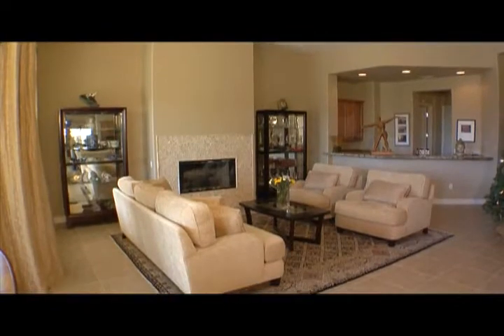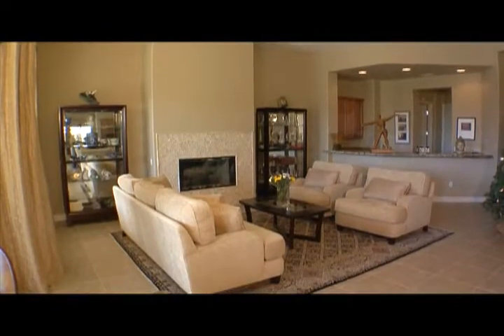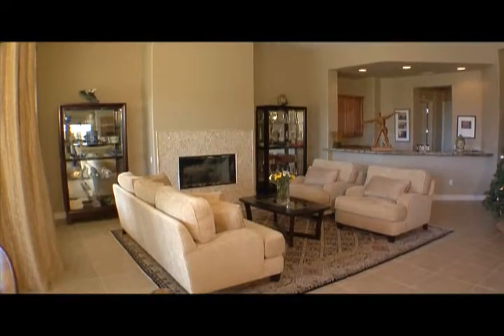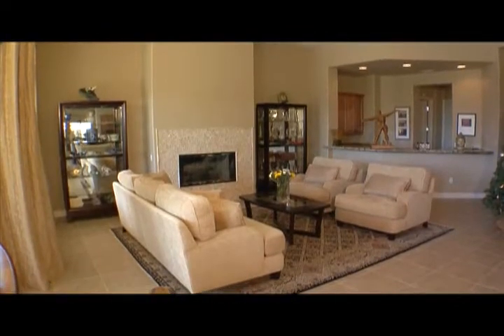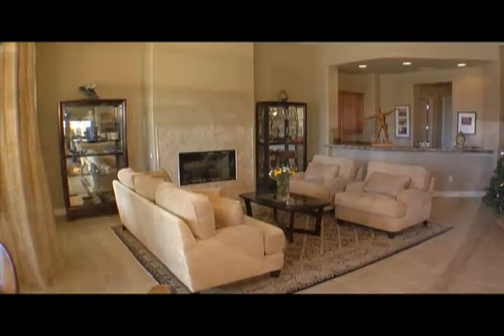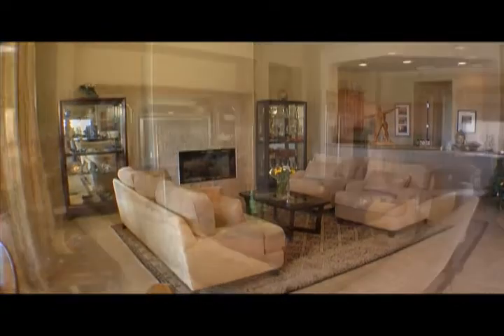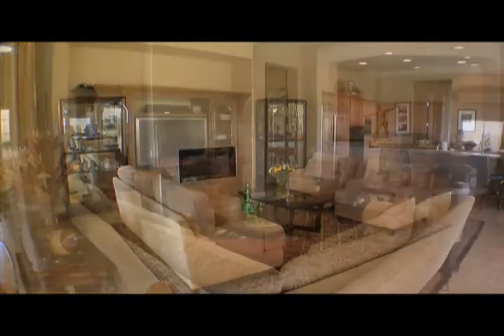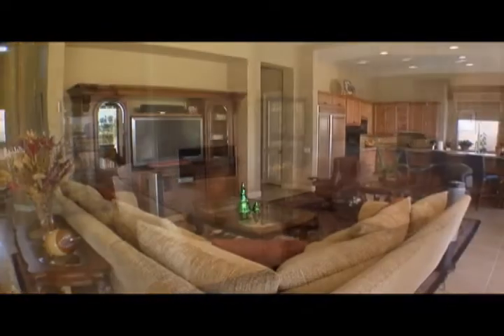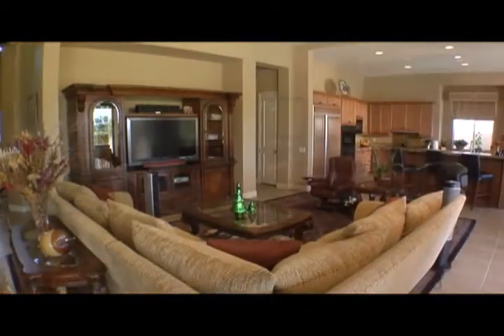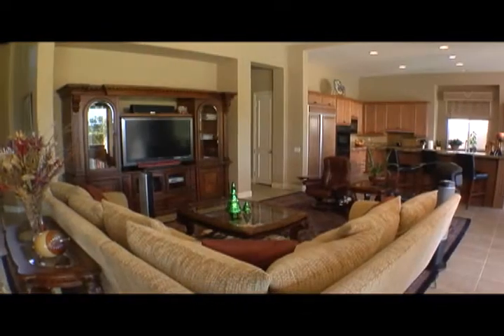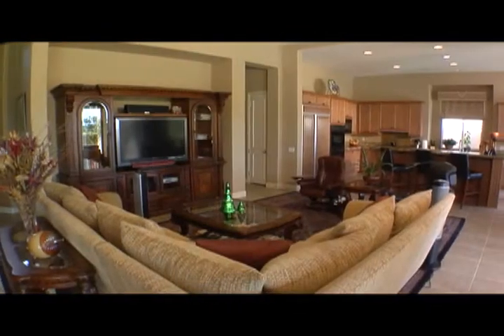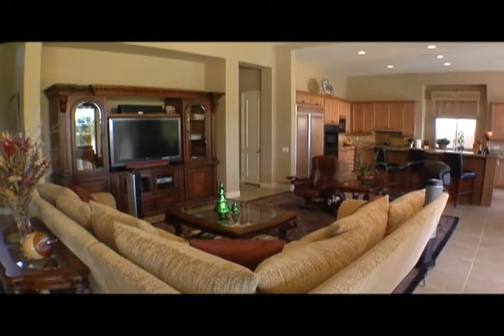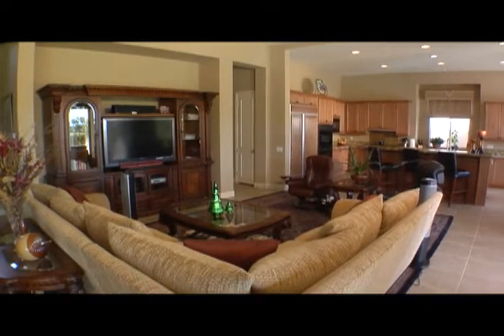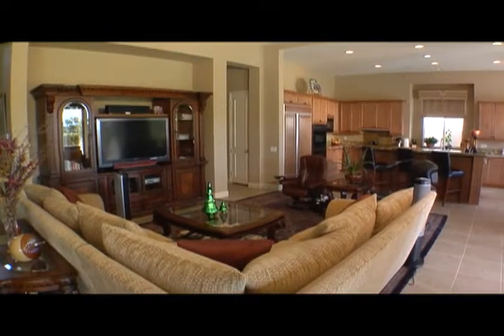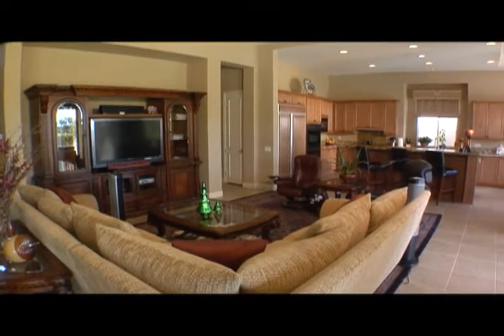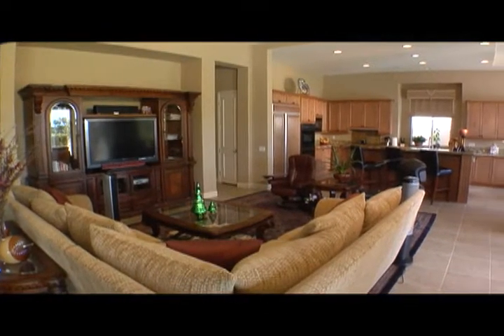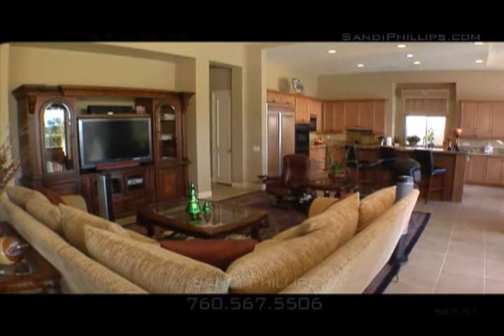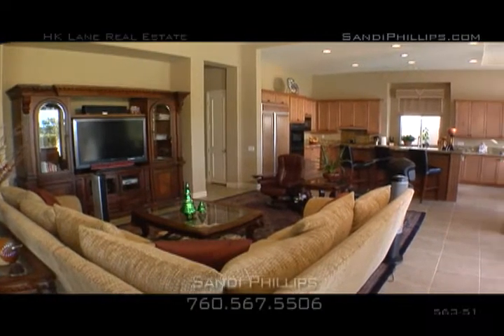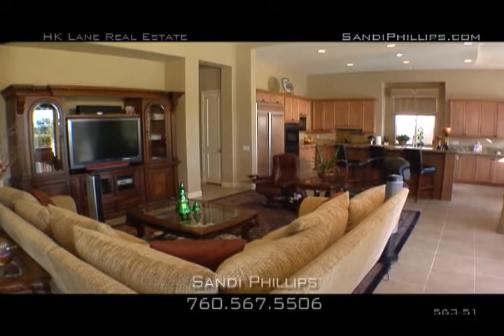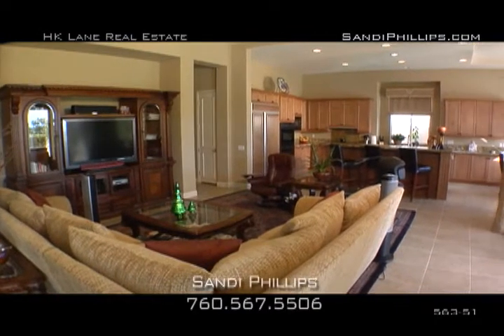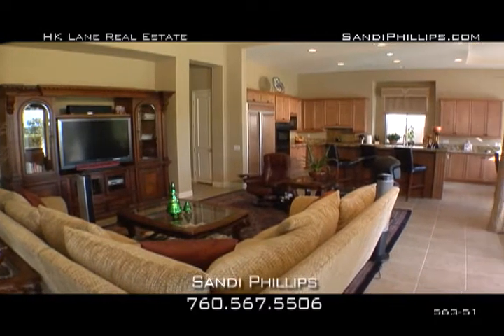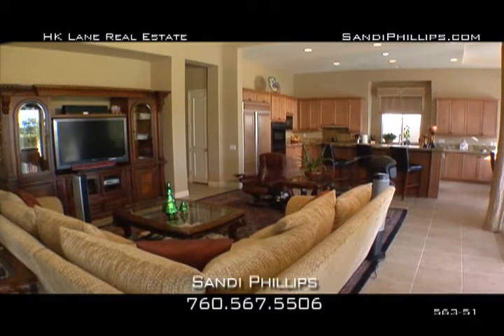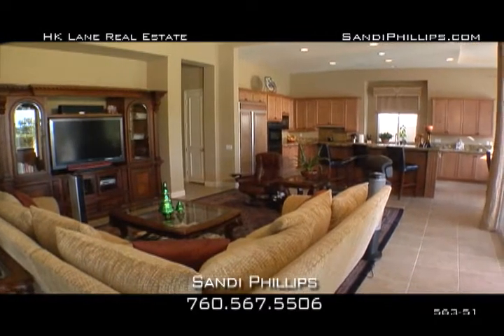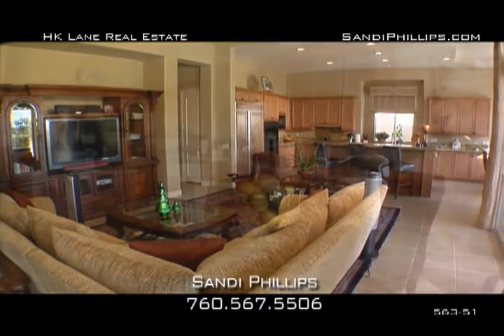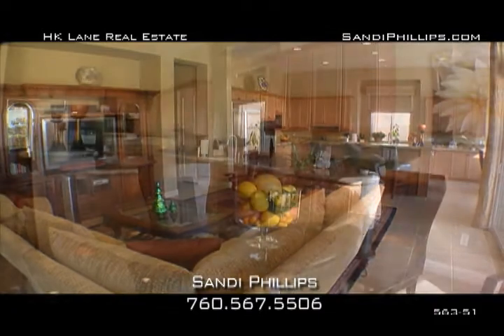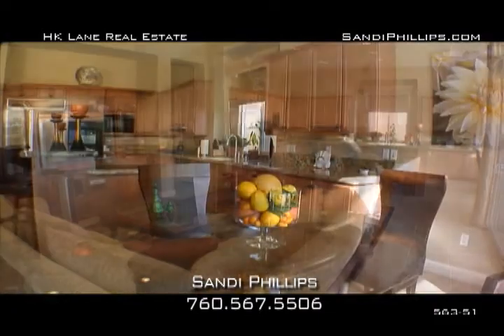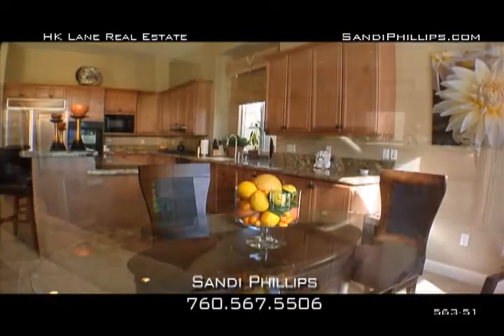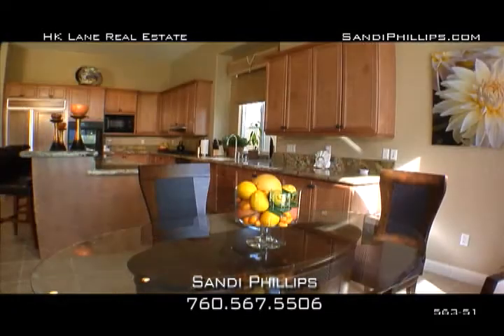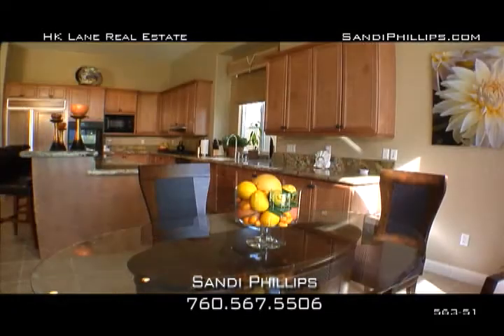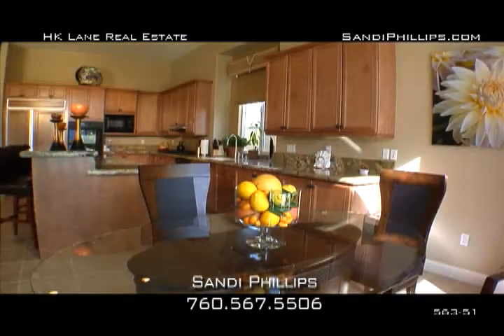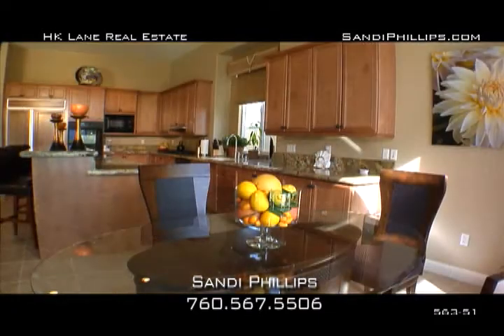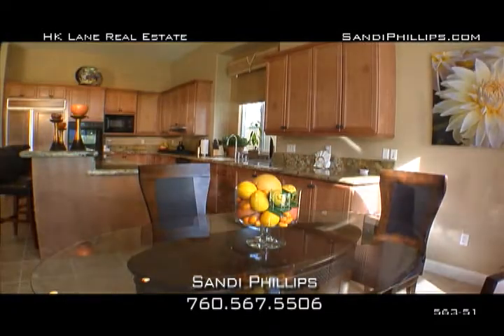An open flowing floor plan blends living, dining, kitchen, and family room as one lavish space.